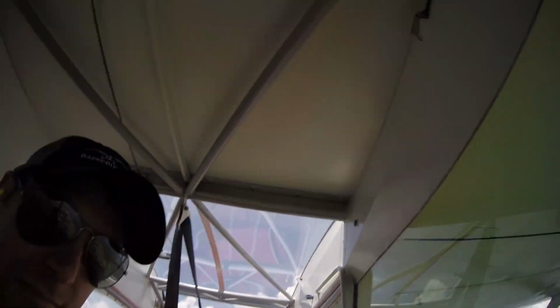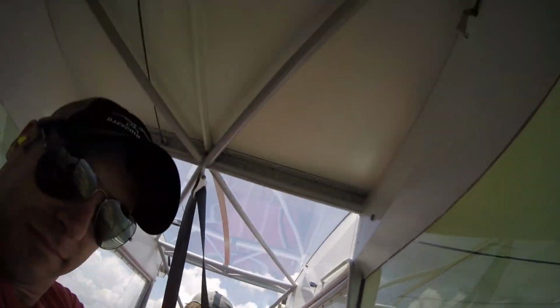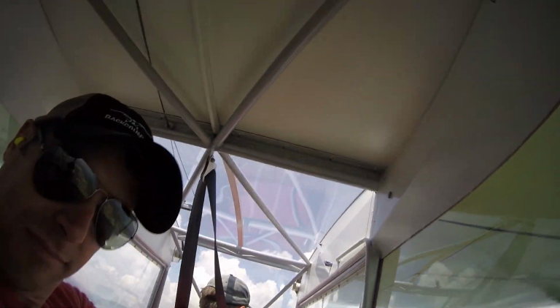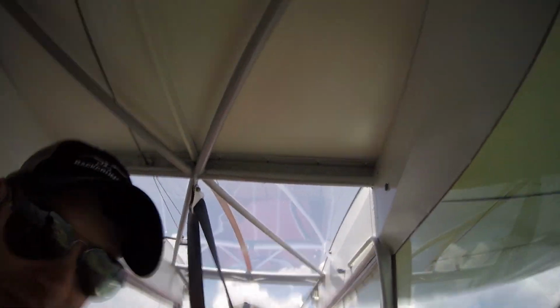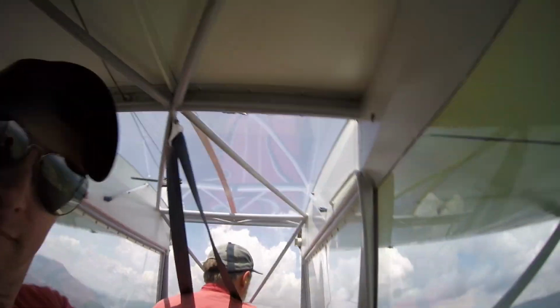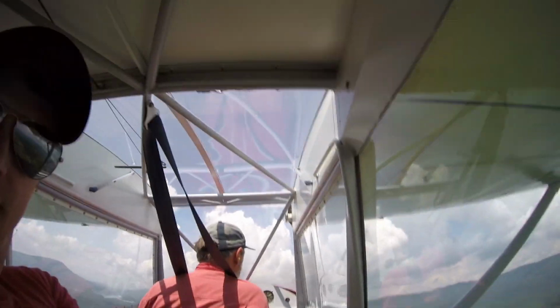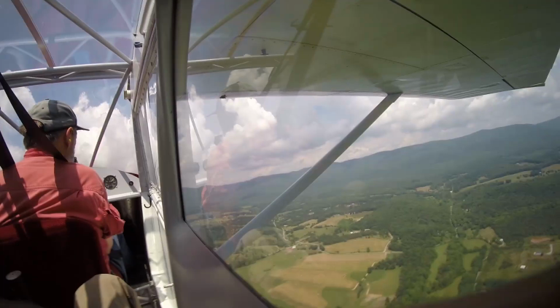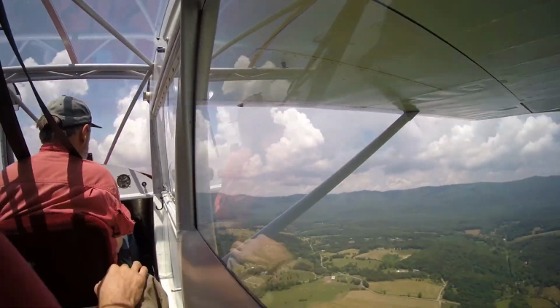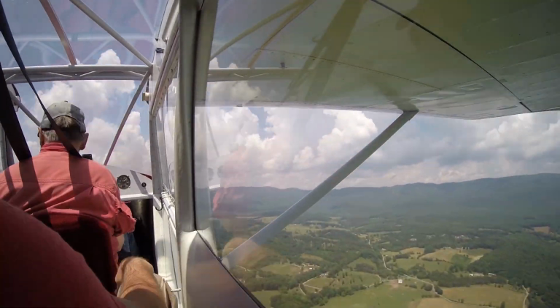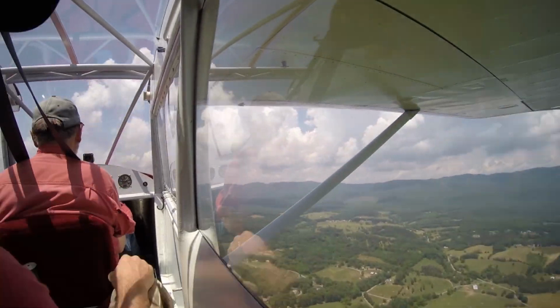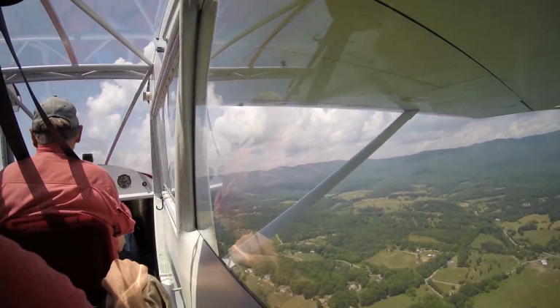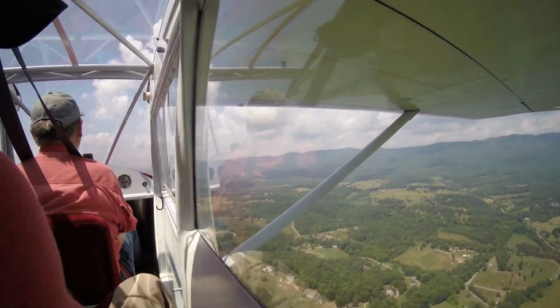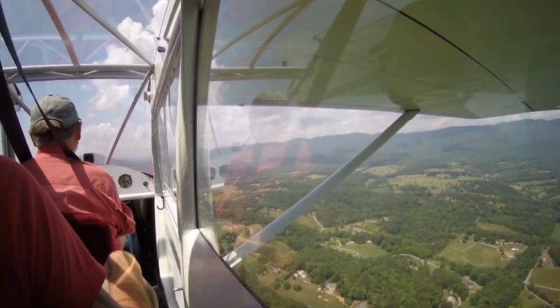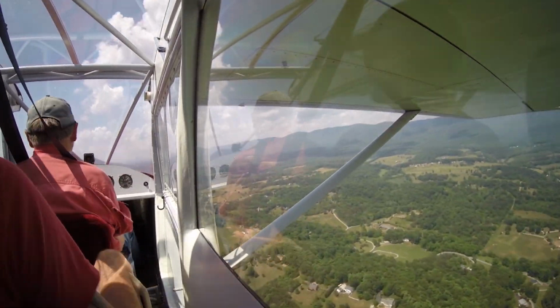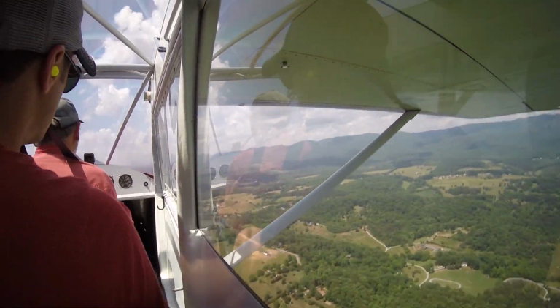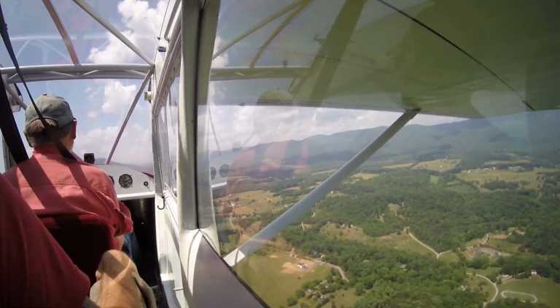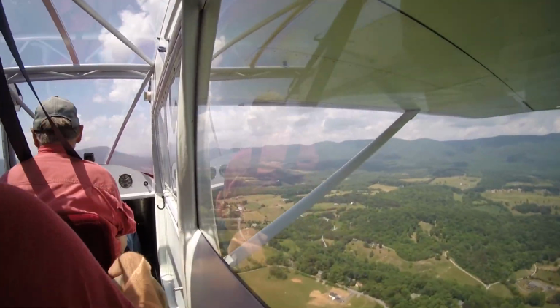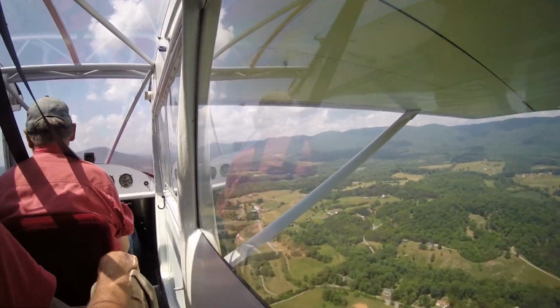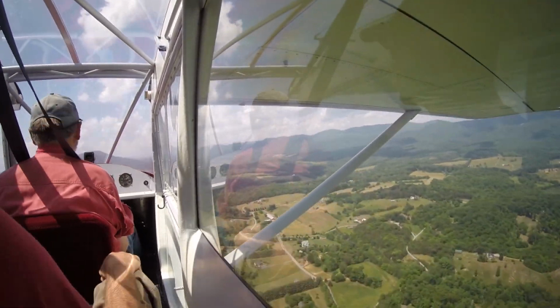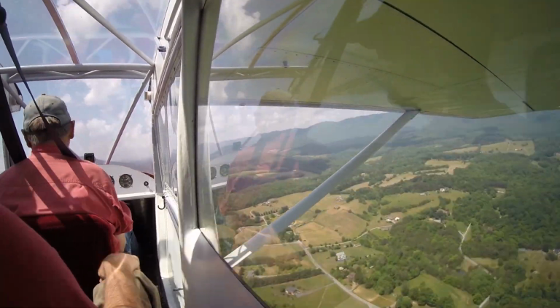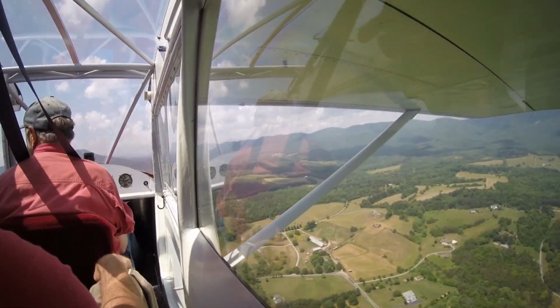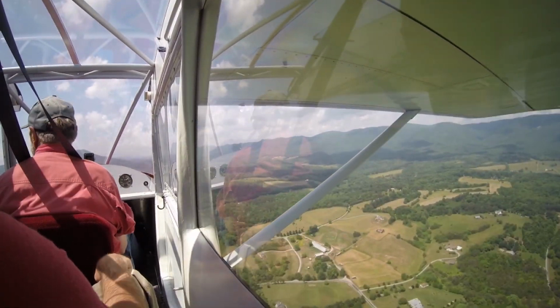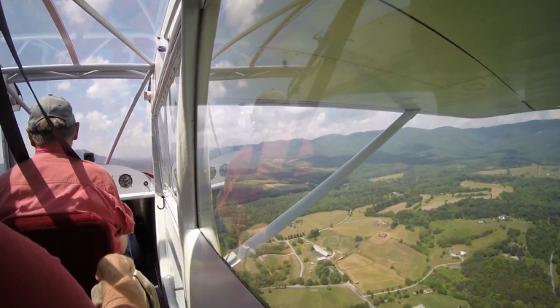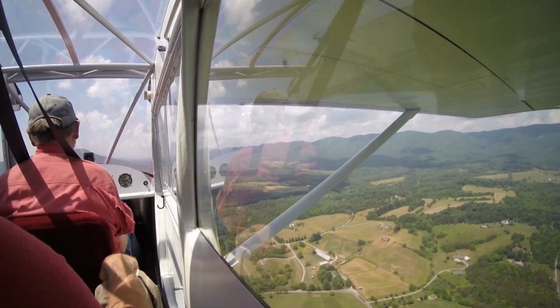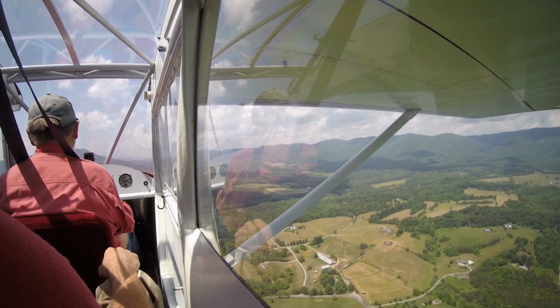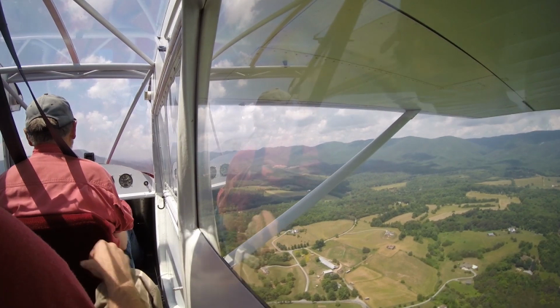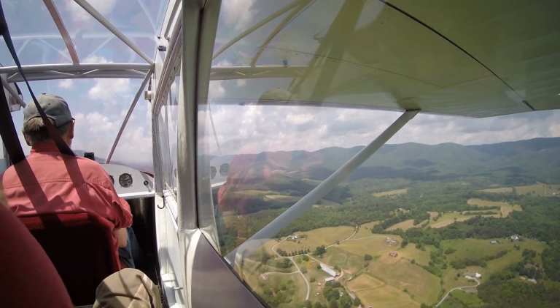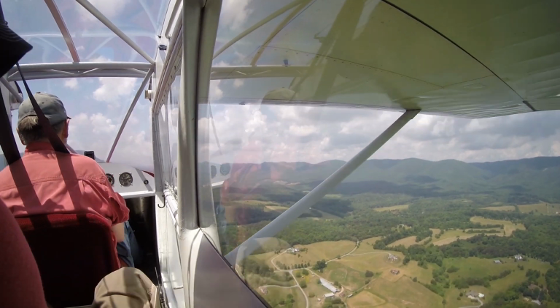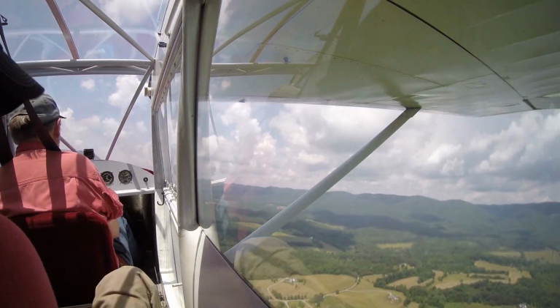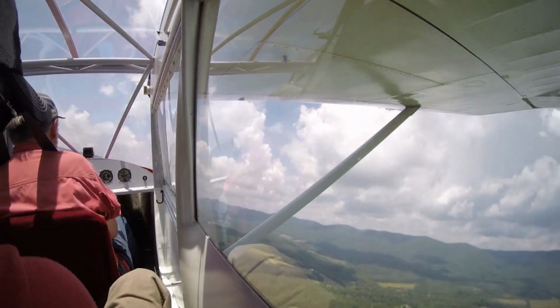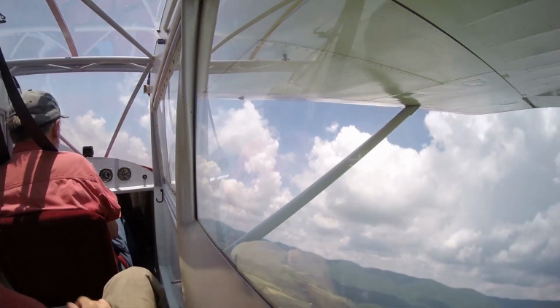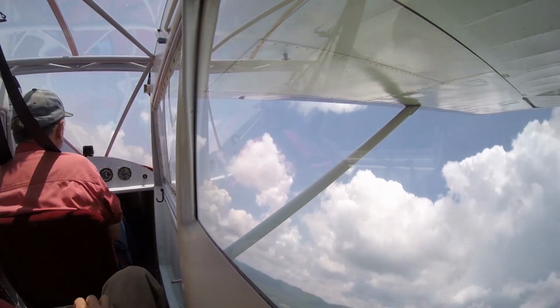I was not ready for what was next. Bob pulled a 3G yanking bank that I was not prepared for.